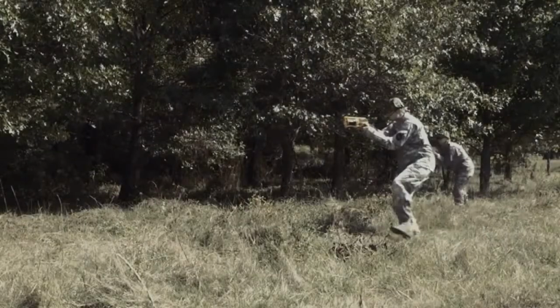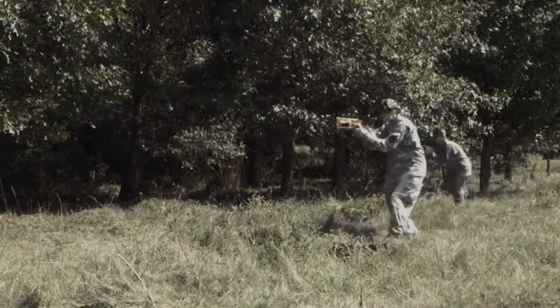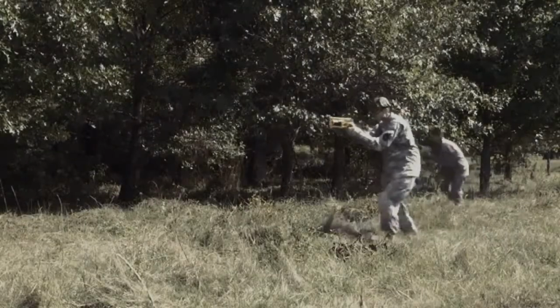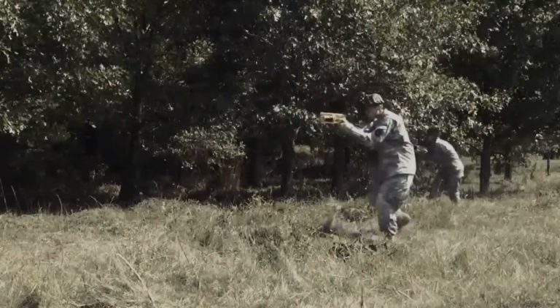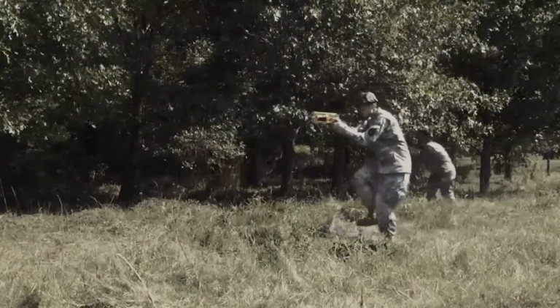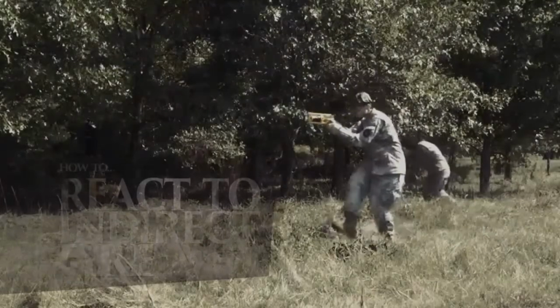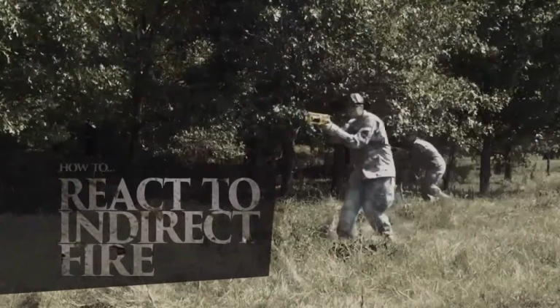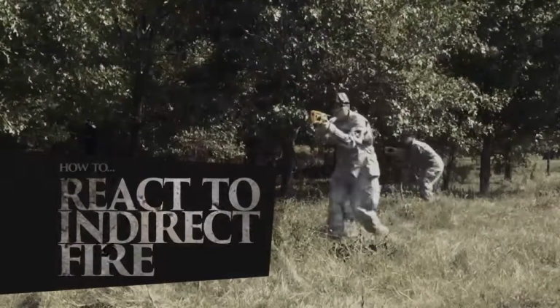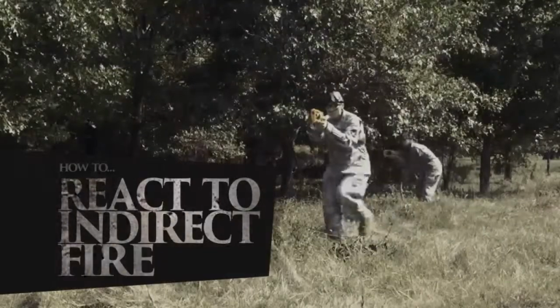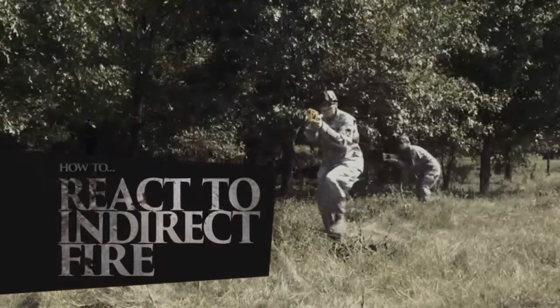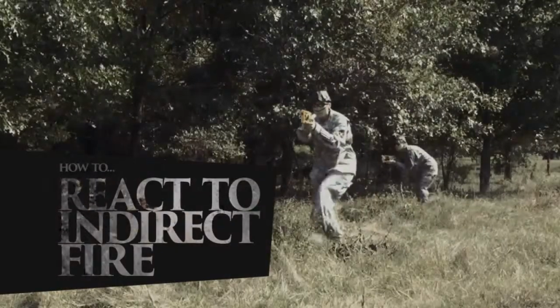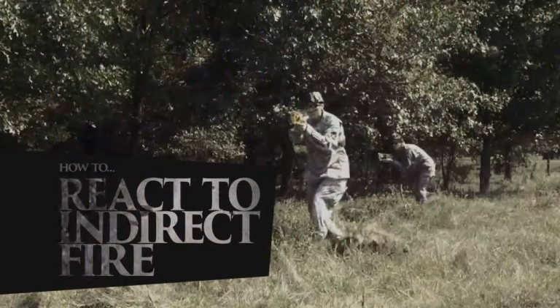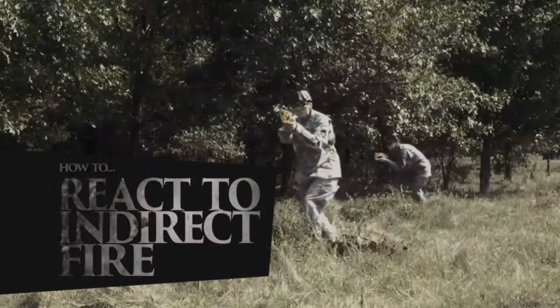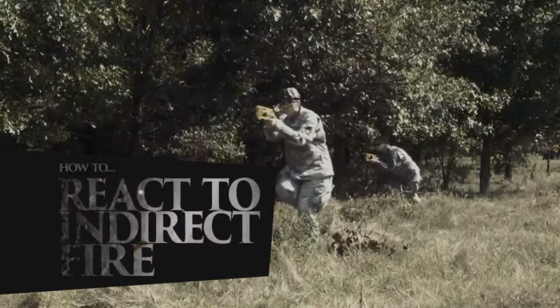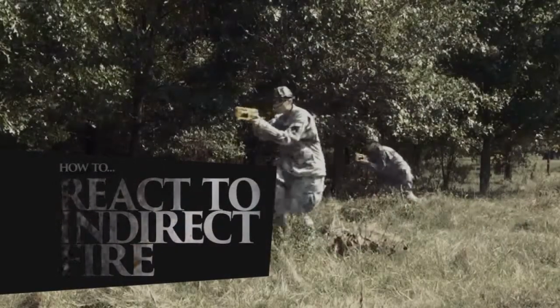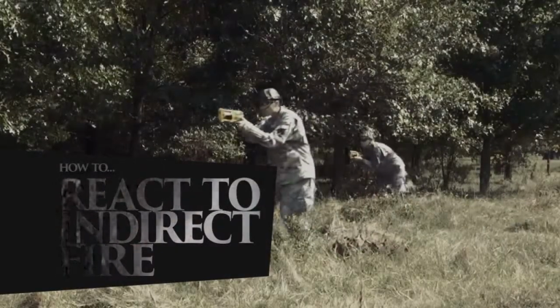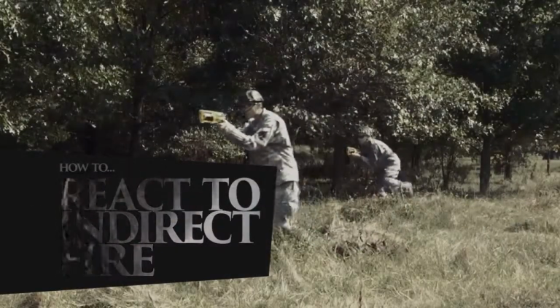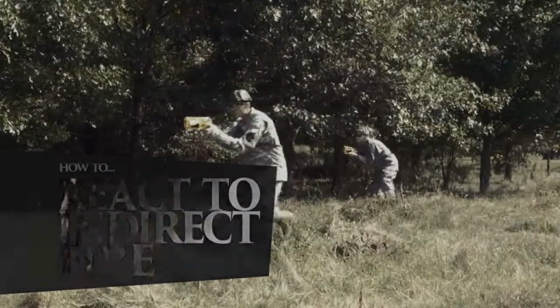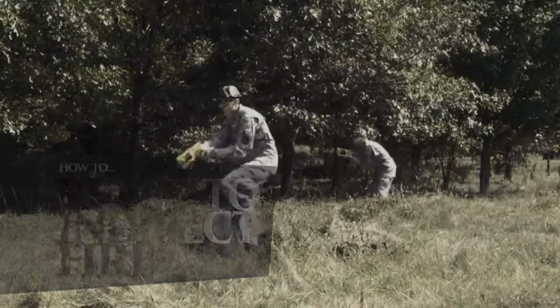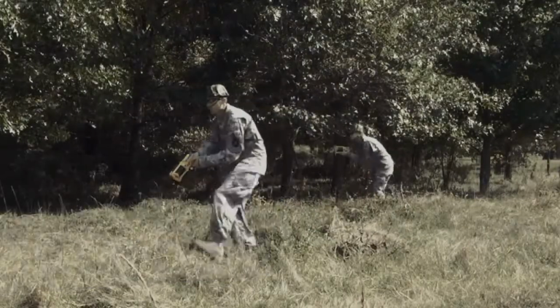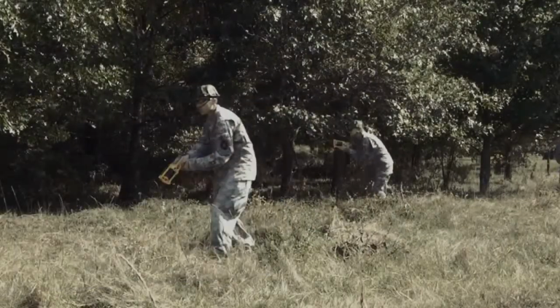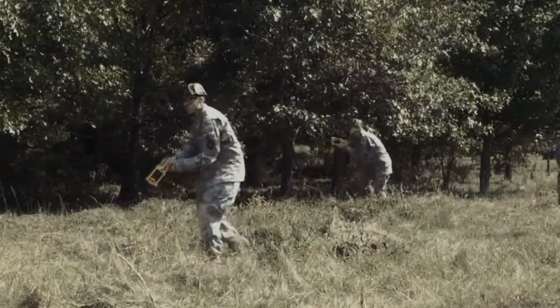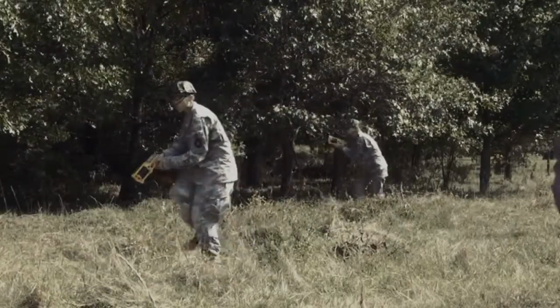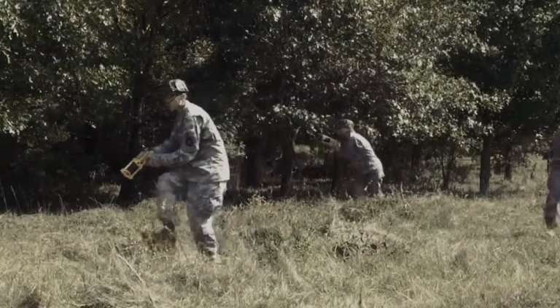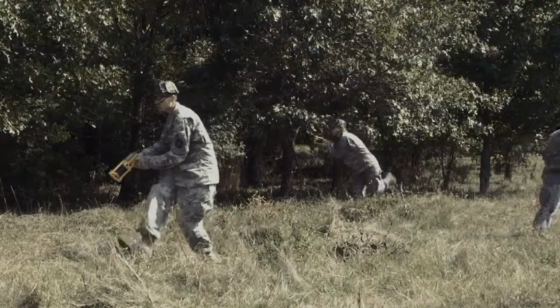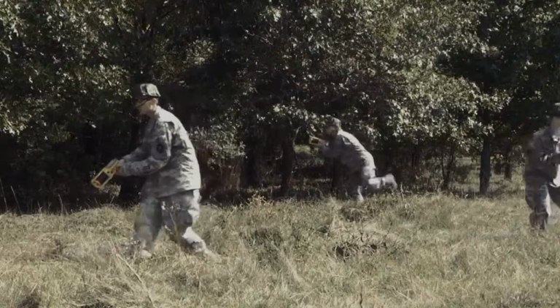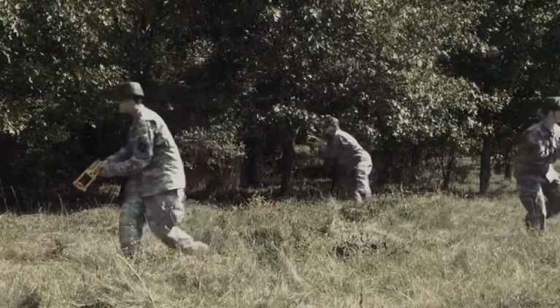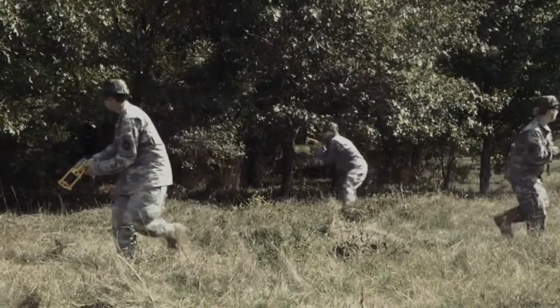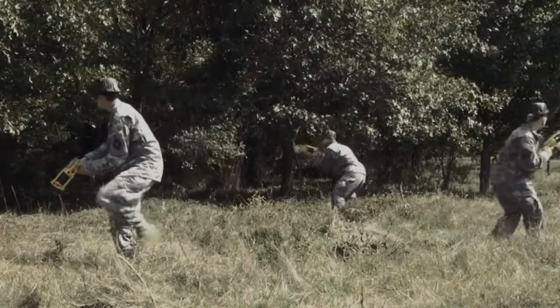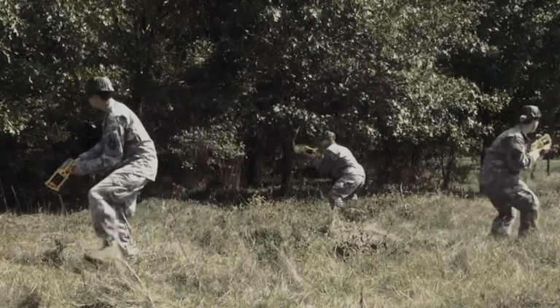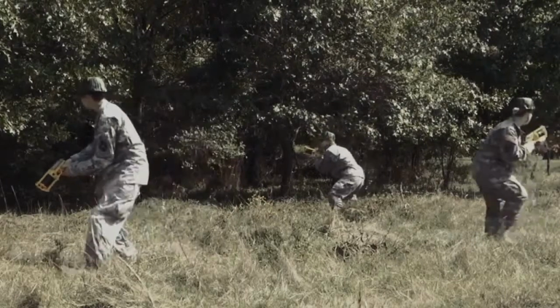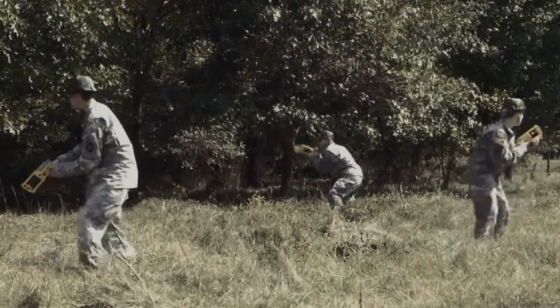During a patrol, you may encounter enemy indirect fire. Today we'll be showing you how to react to enemy artillery.